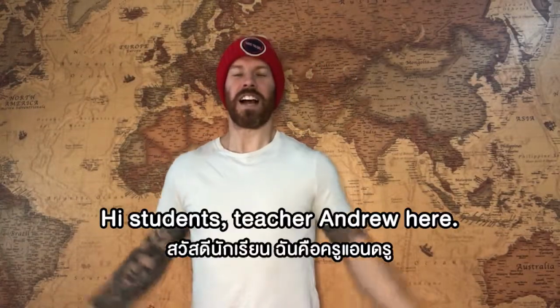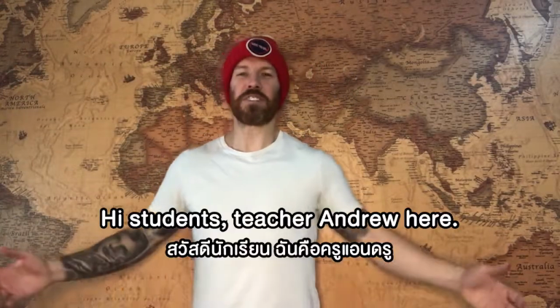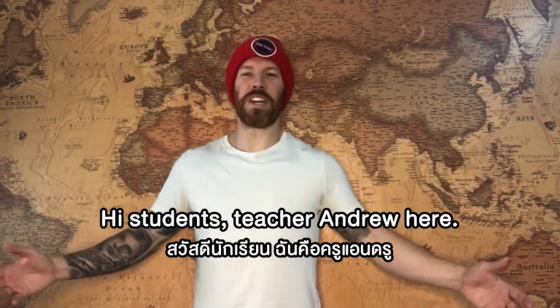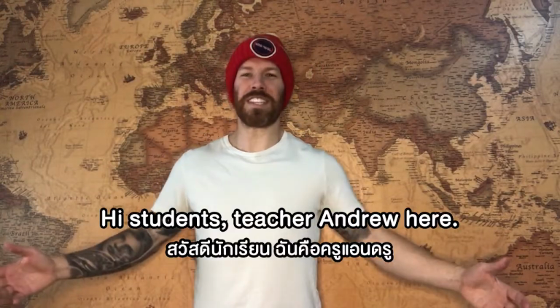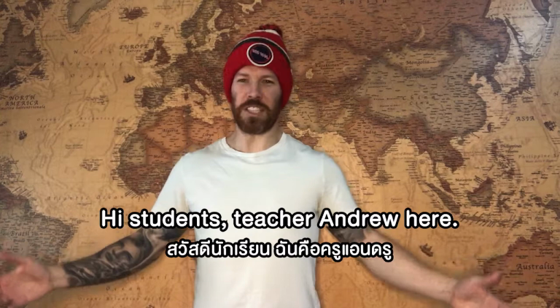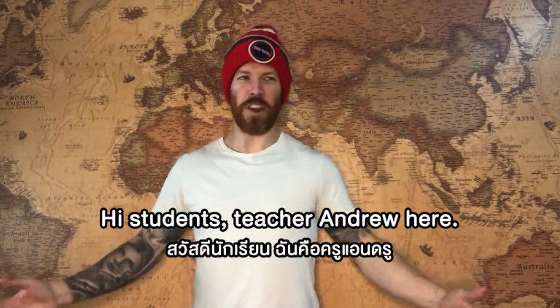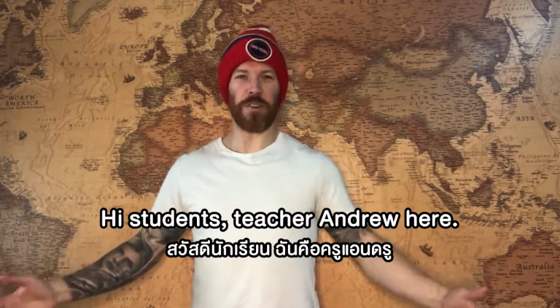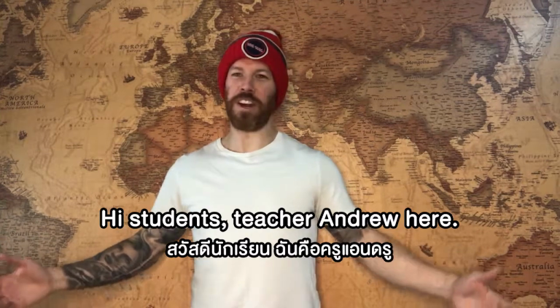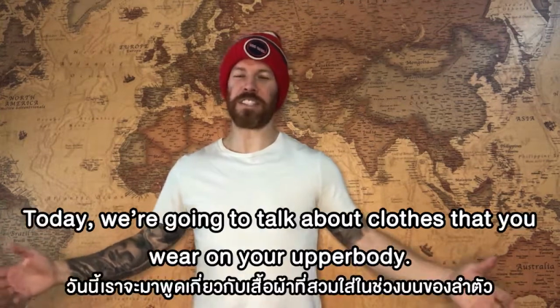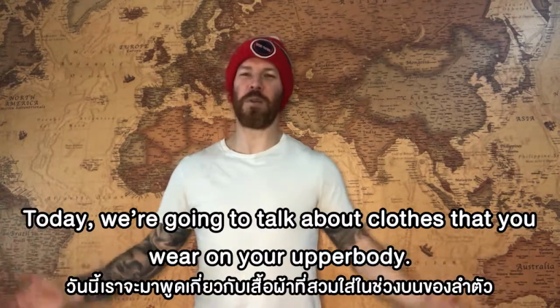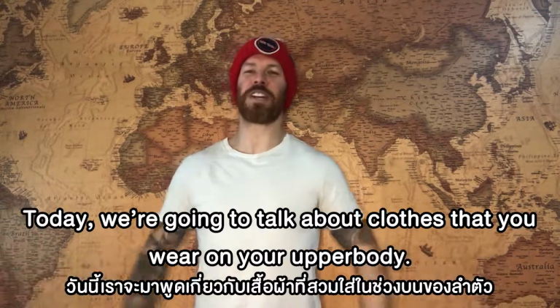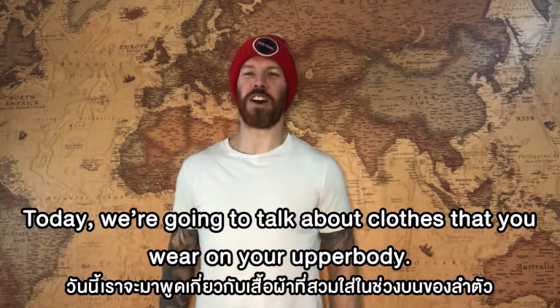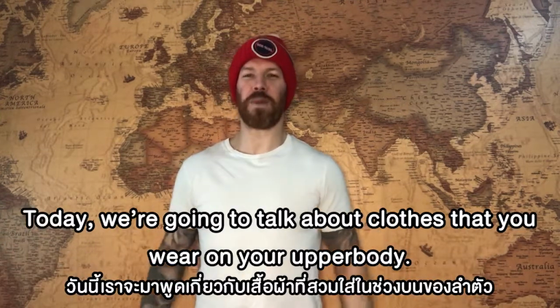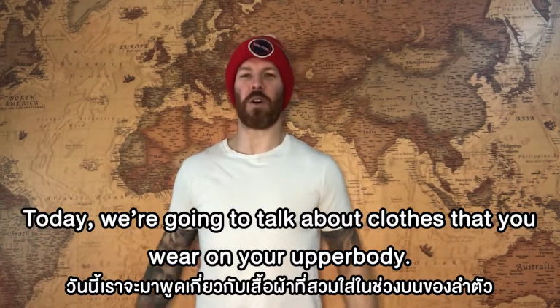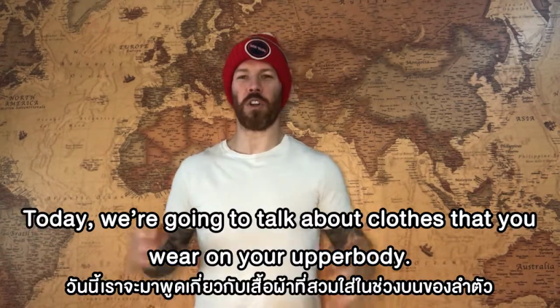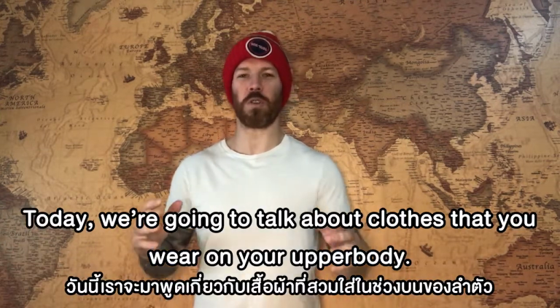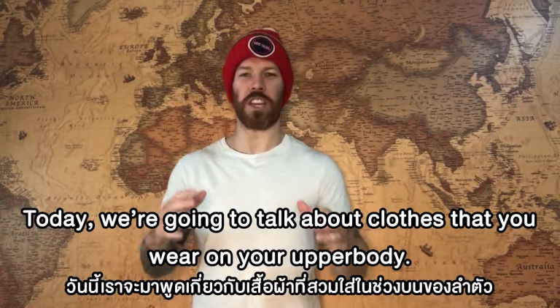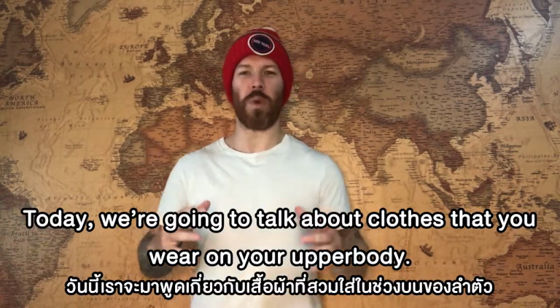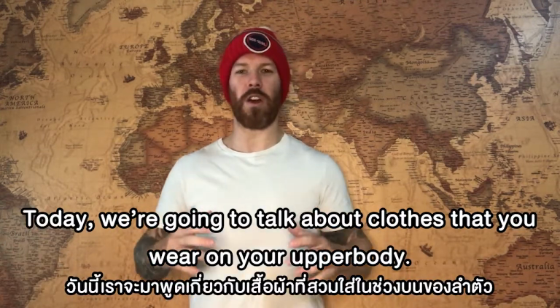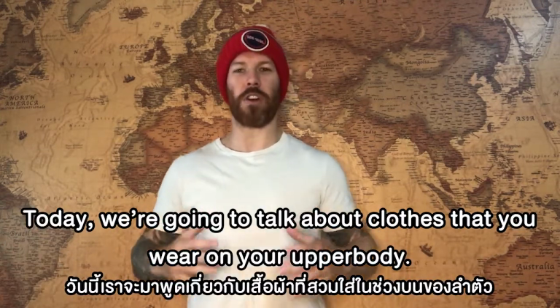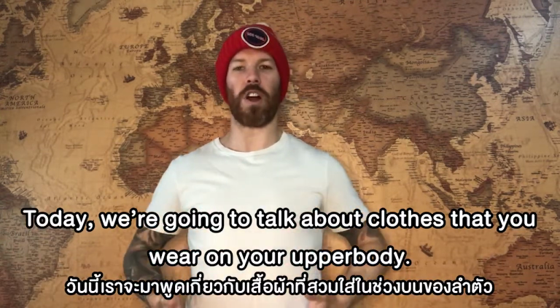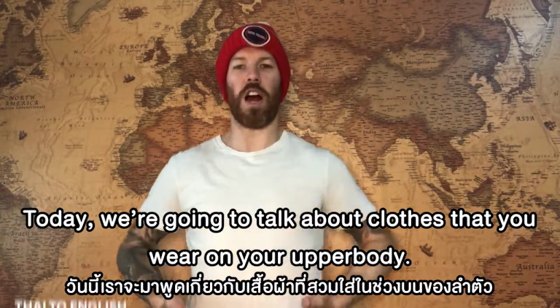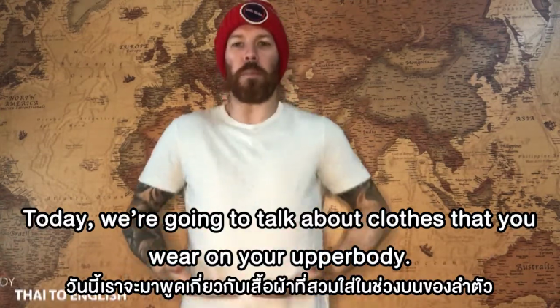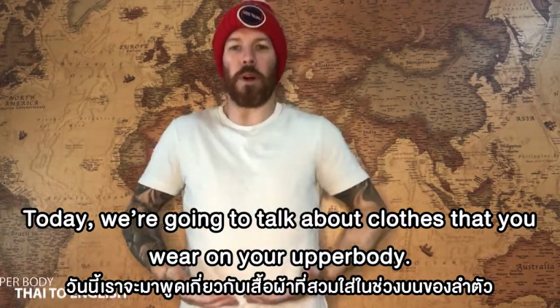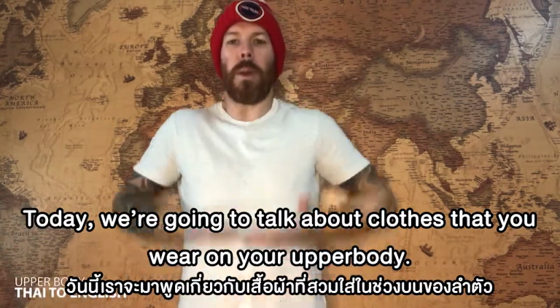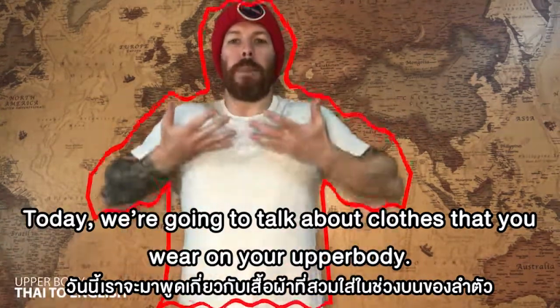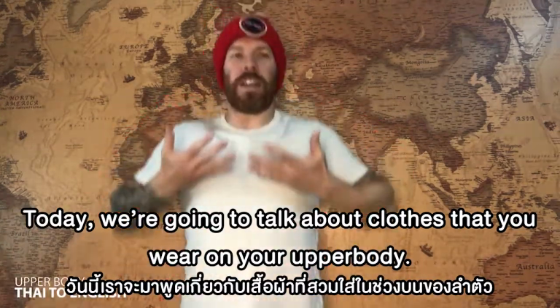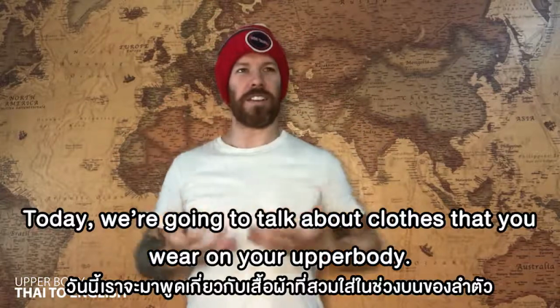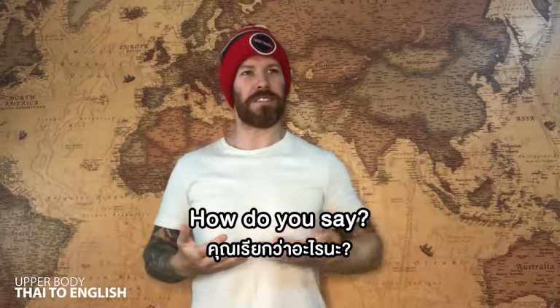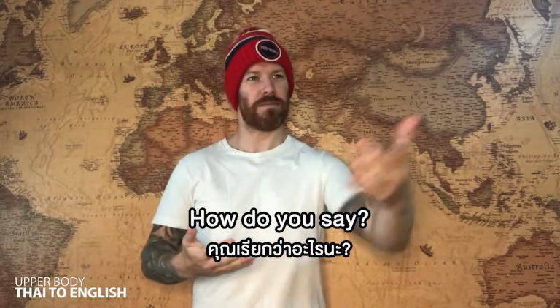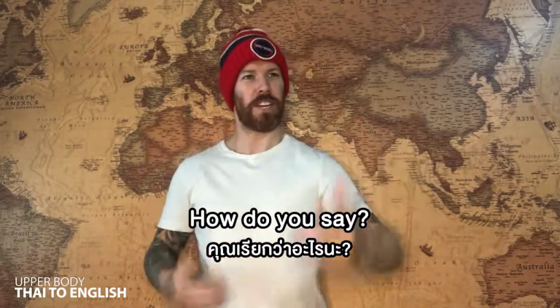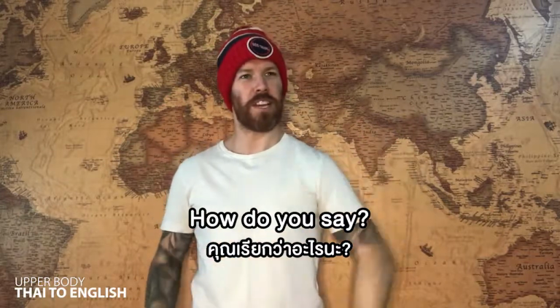Hi students! Teacher Andrew here. Today we're going to talk about clothes that you wear on your upper body. How do you say?